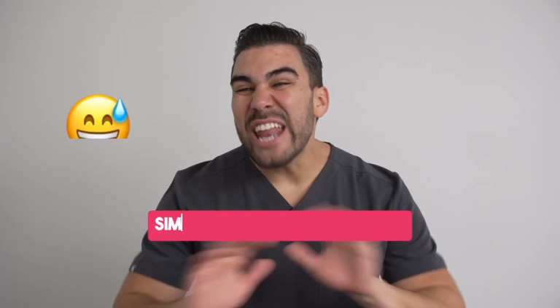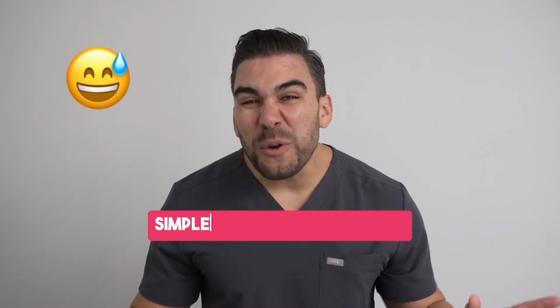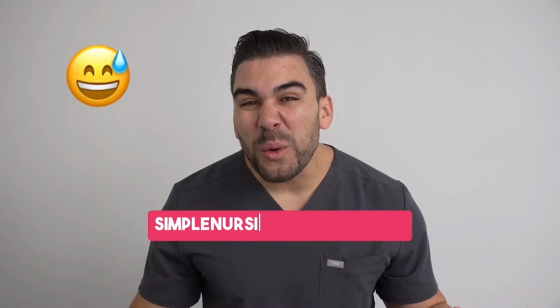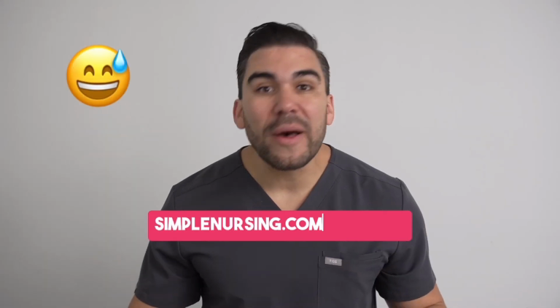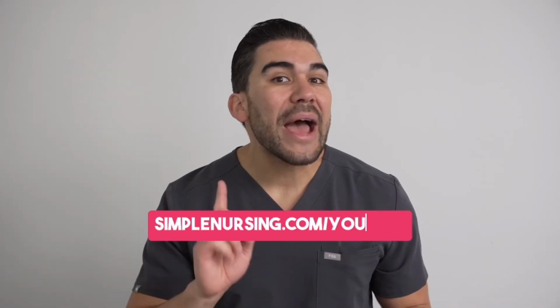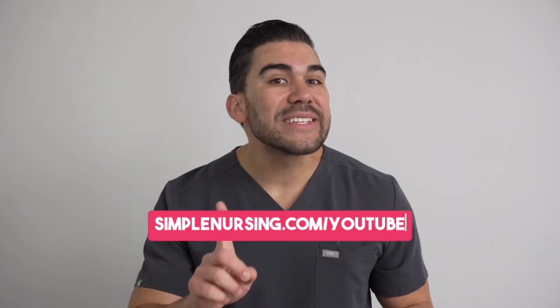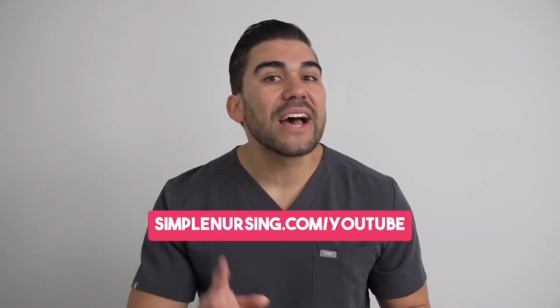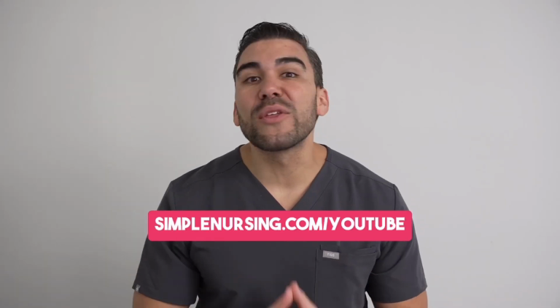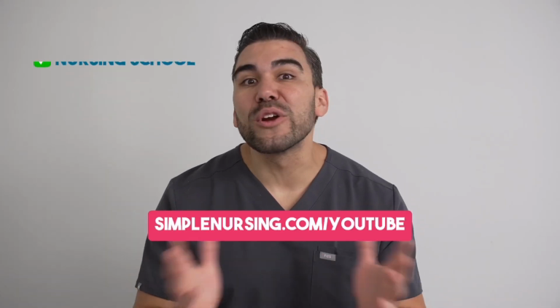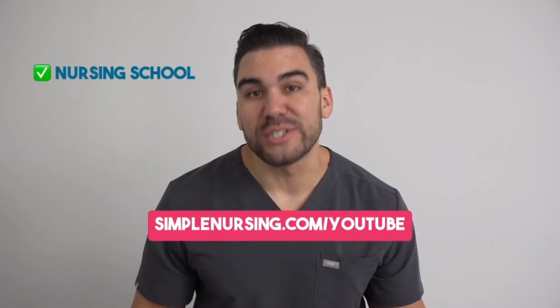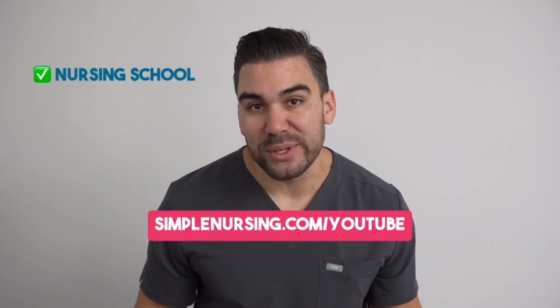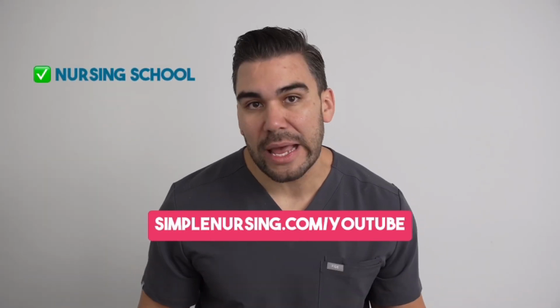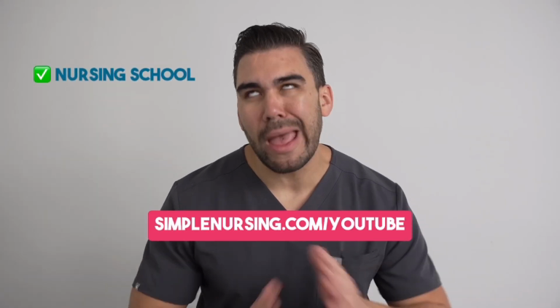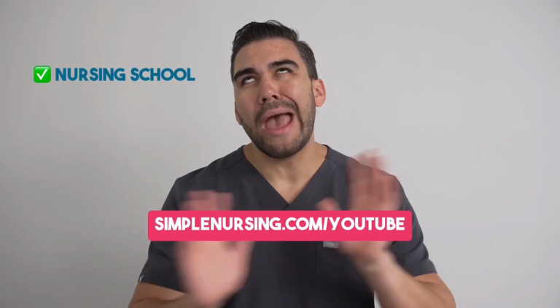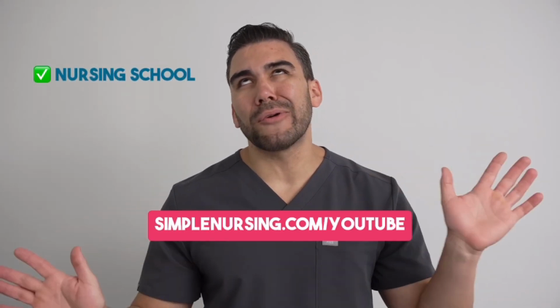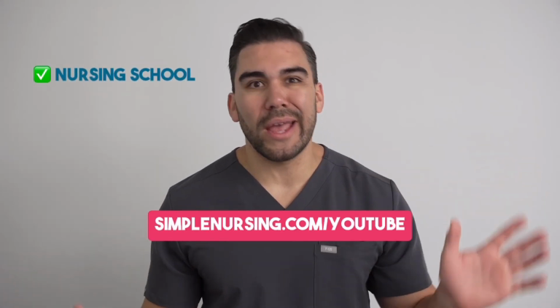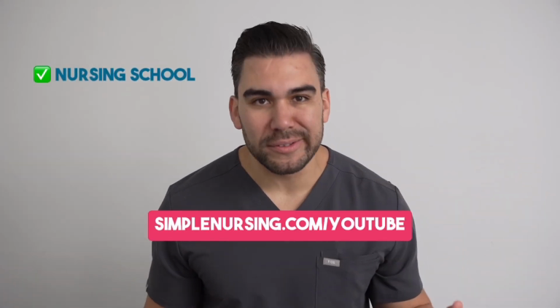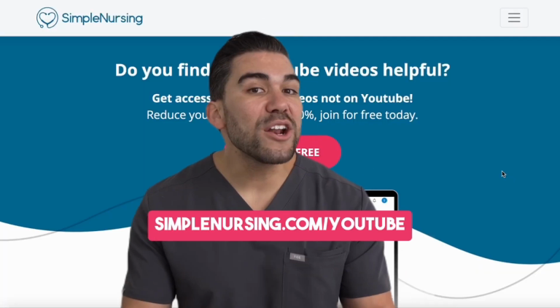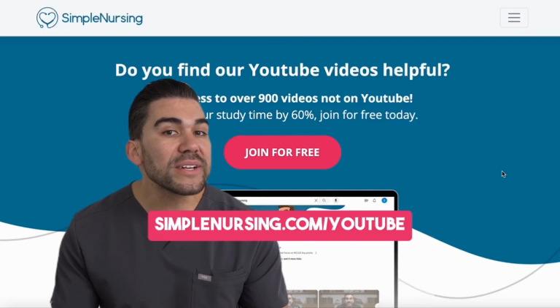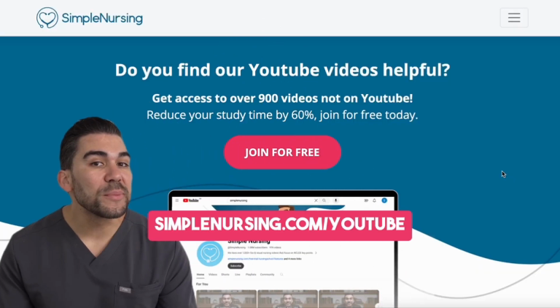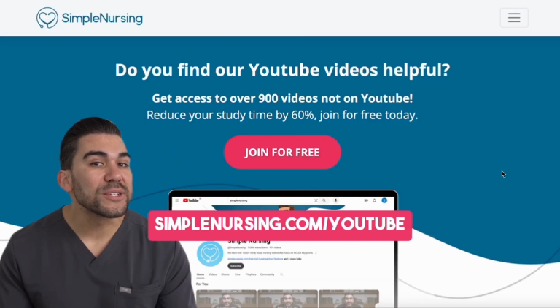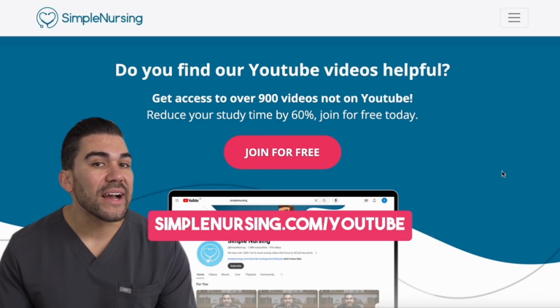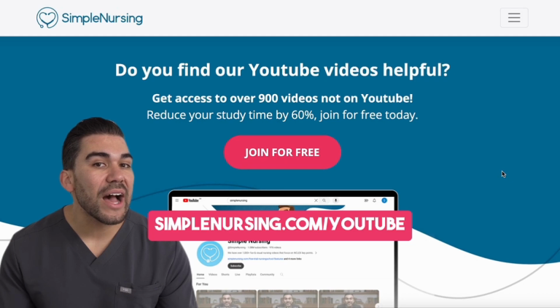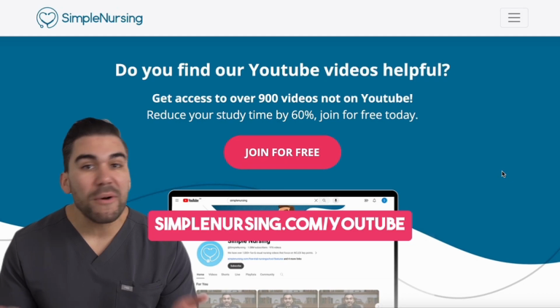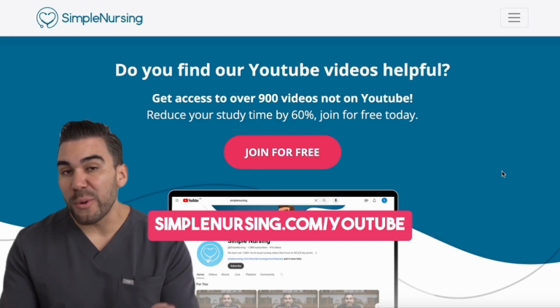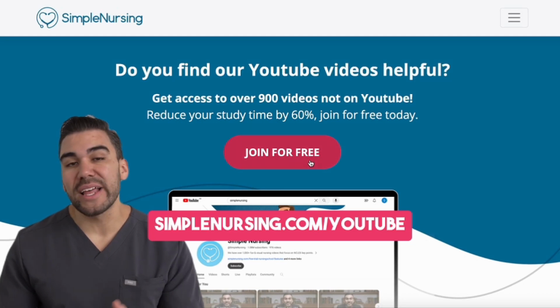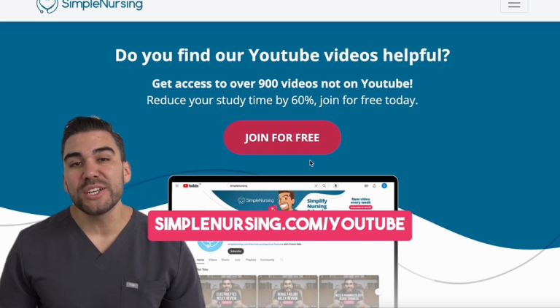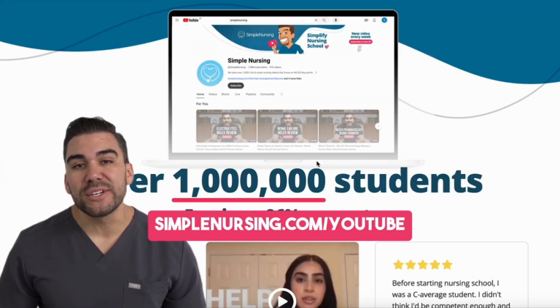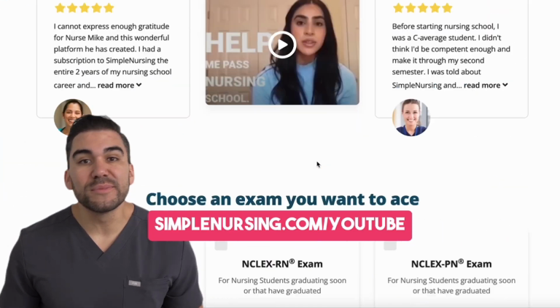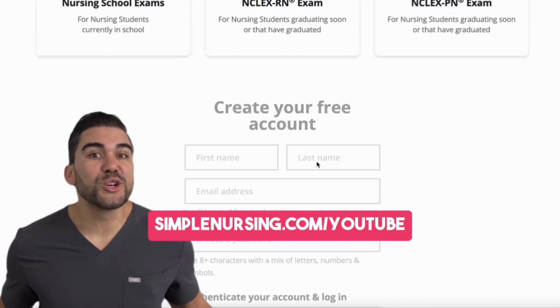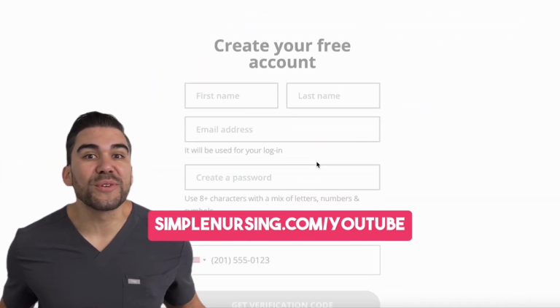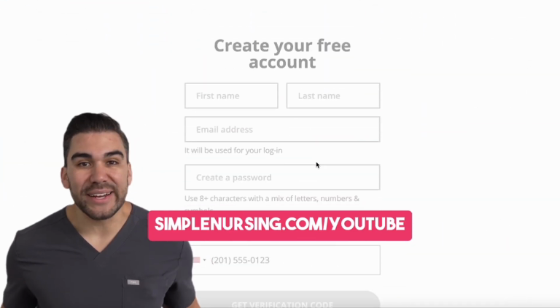Never worry about passing another nursing school exam ever again. Head over to simplenursing.com/YouTube to join for free.